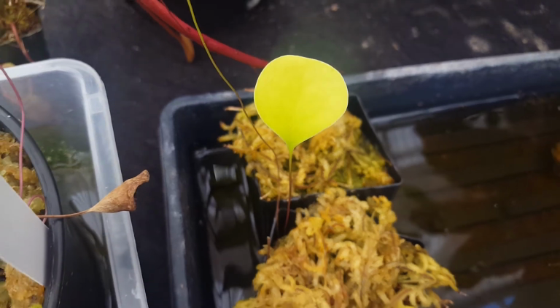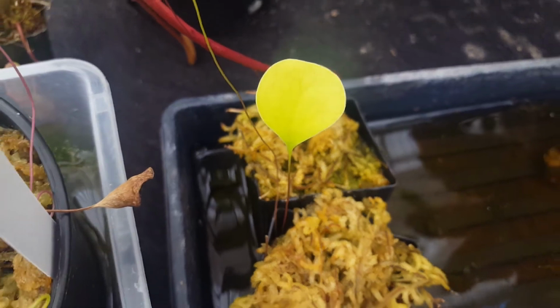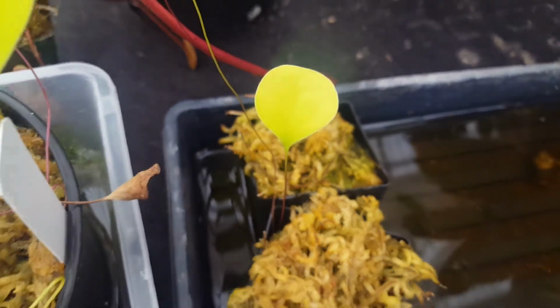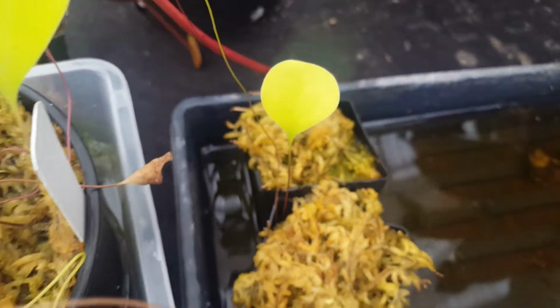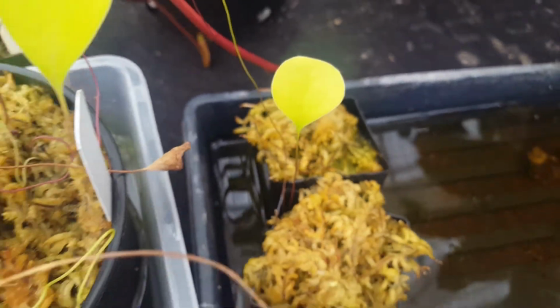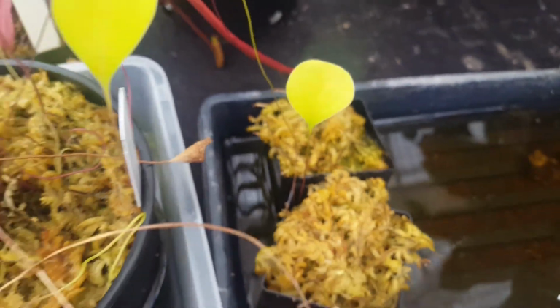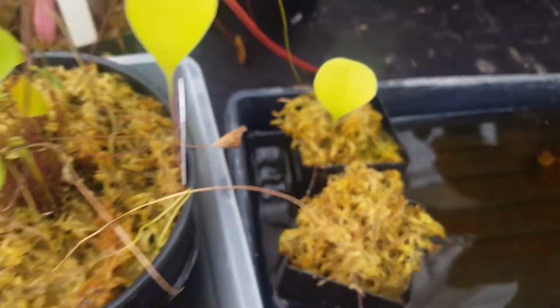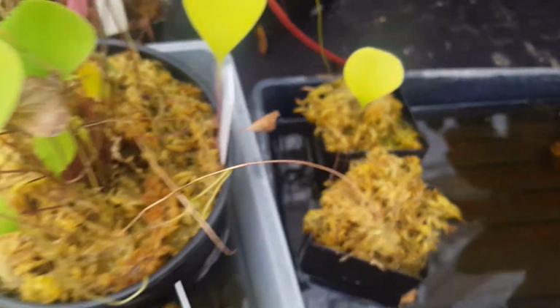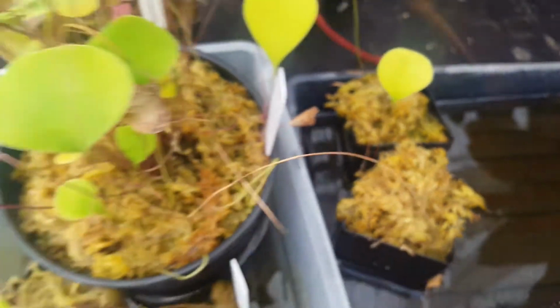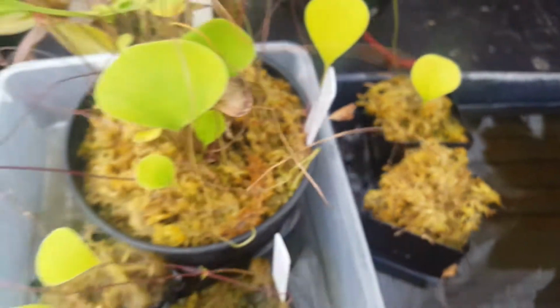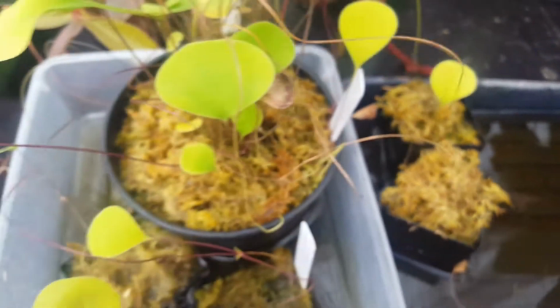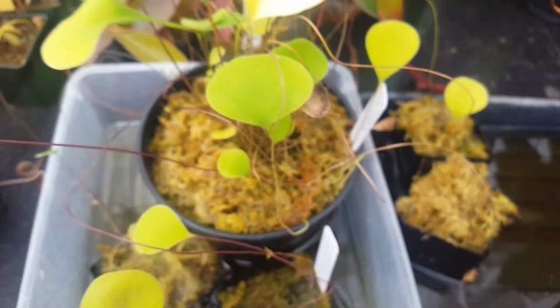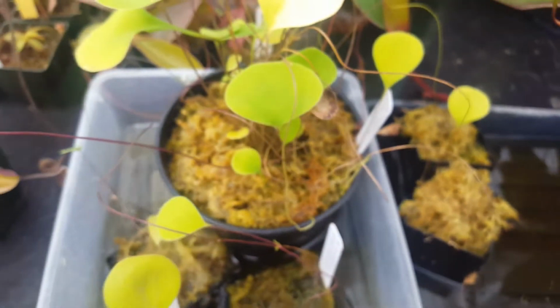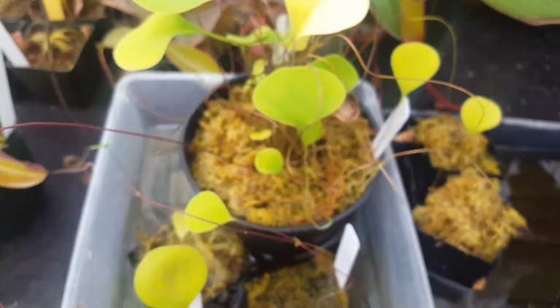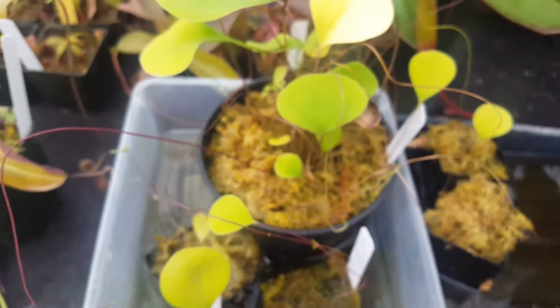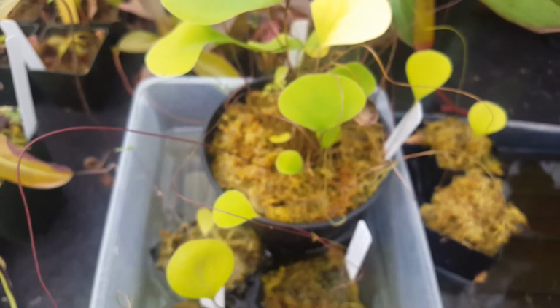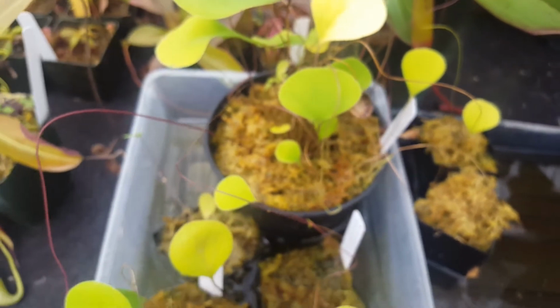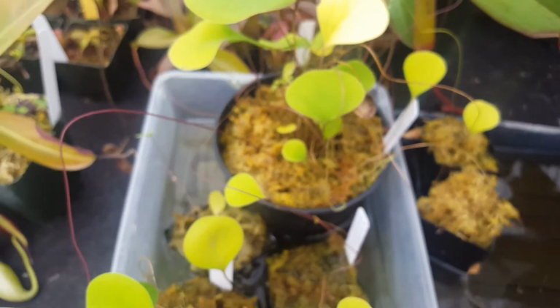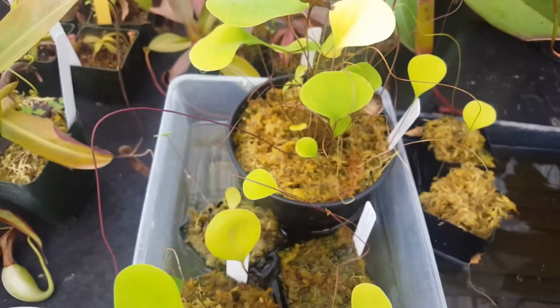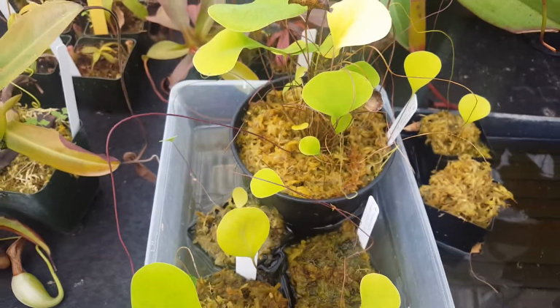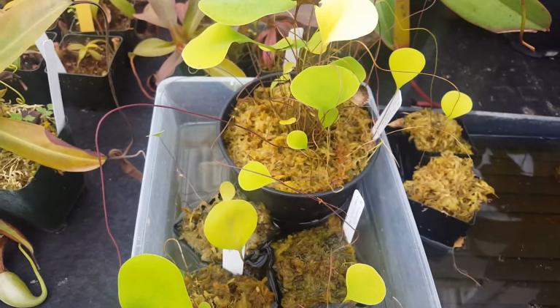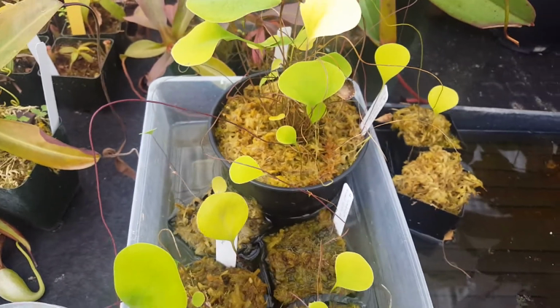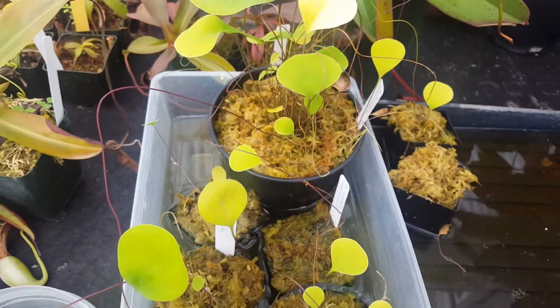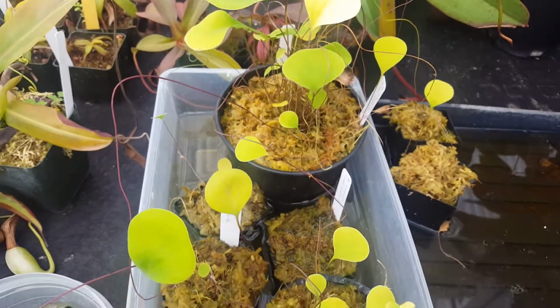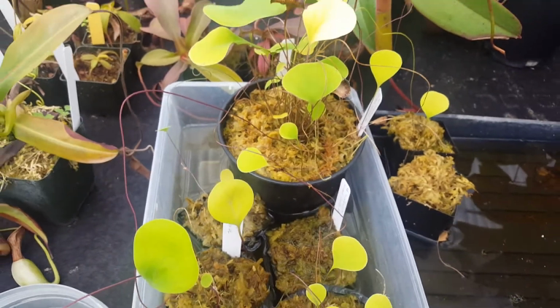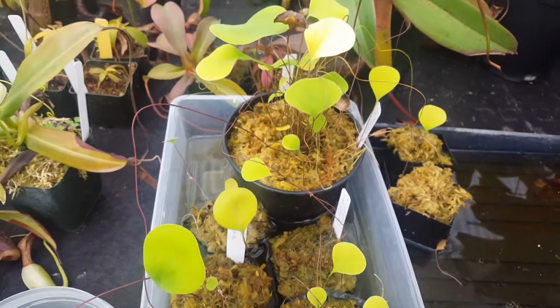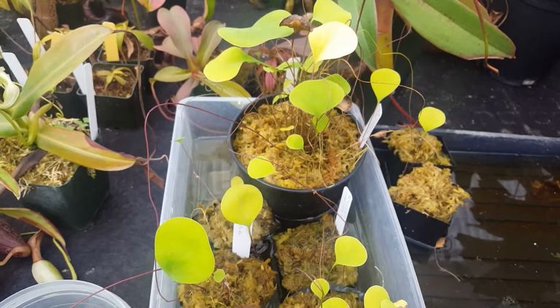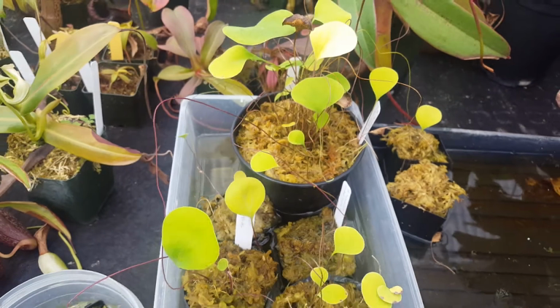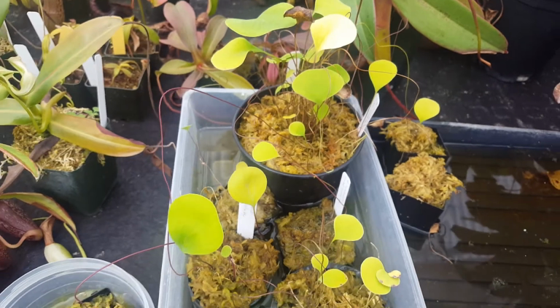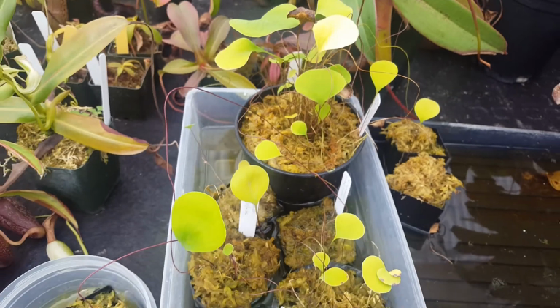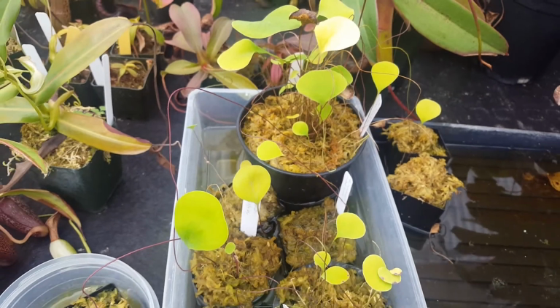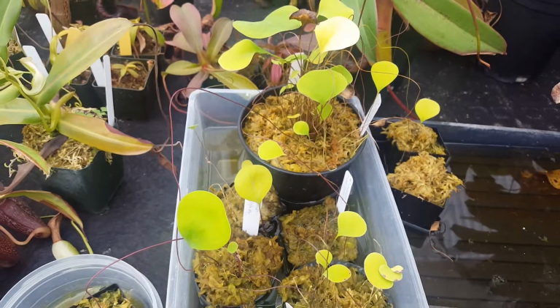So it's doing pretty well. It did fine over the winter, but it's really gotten much better in the last couple months.